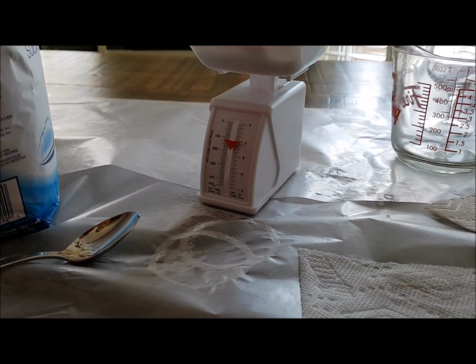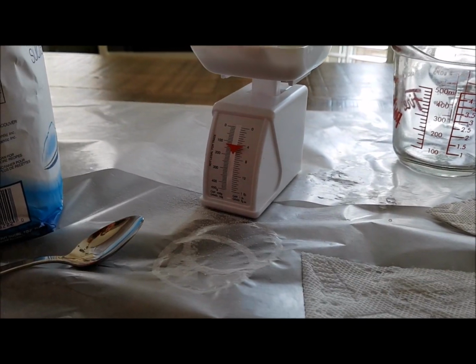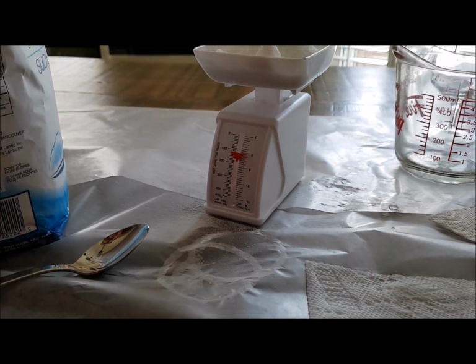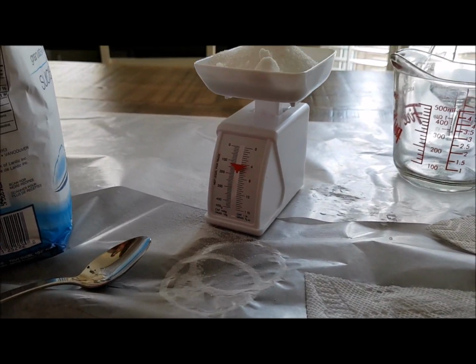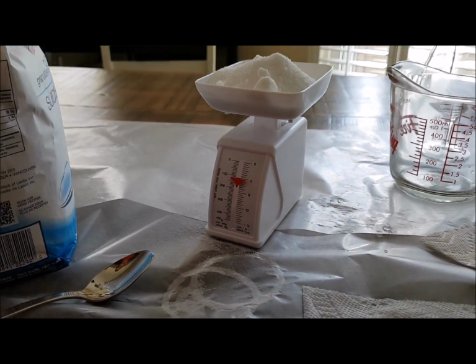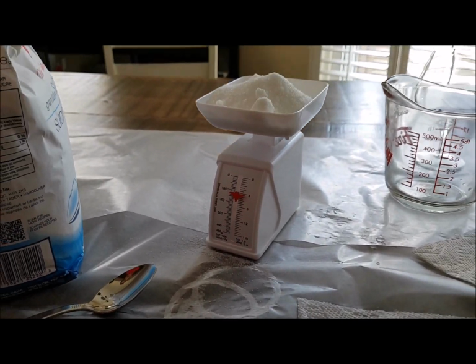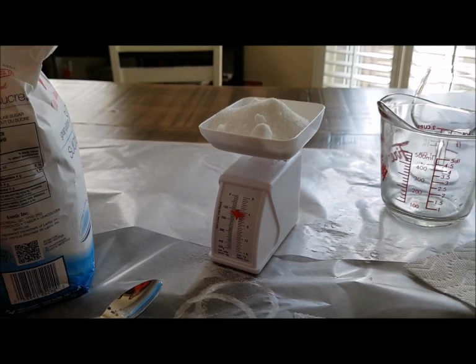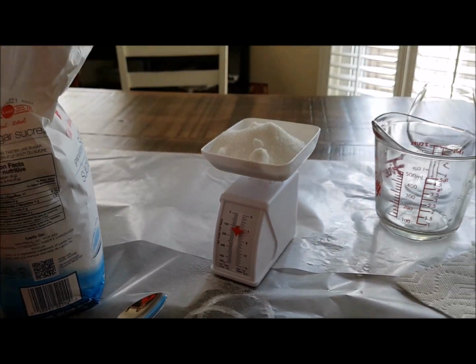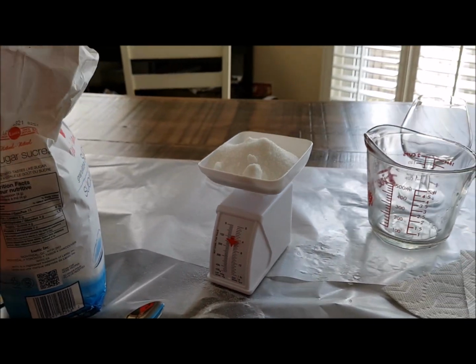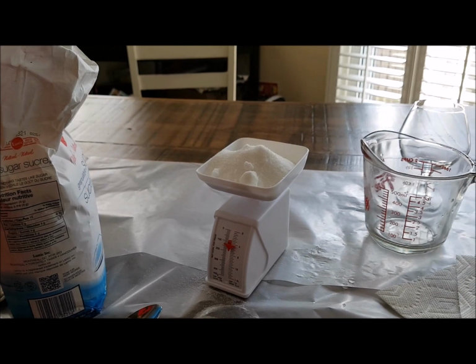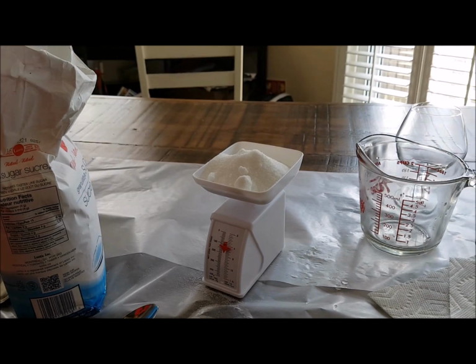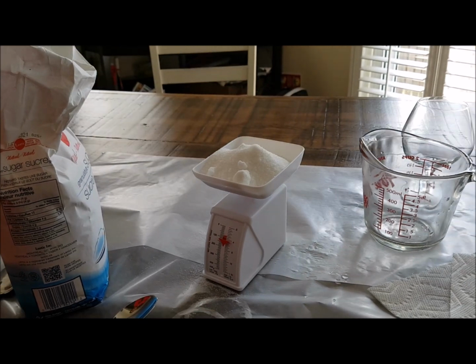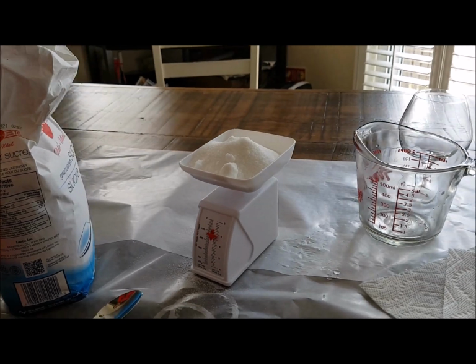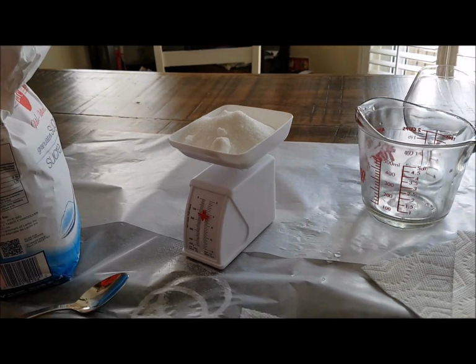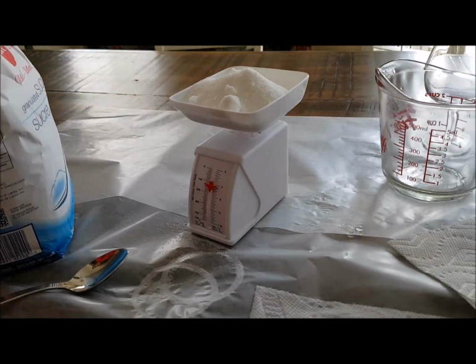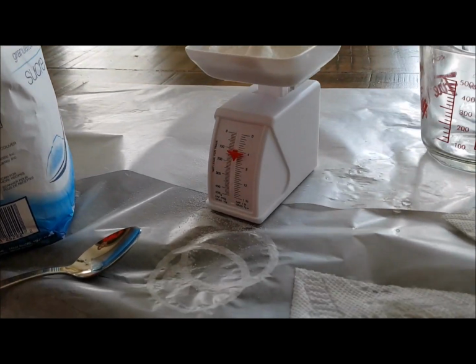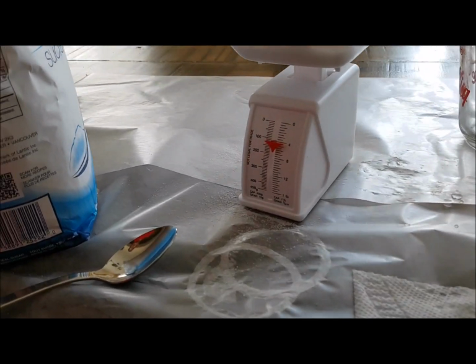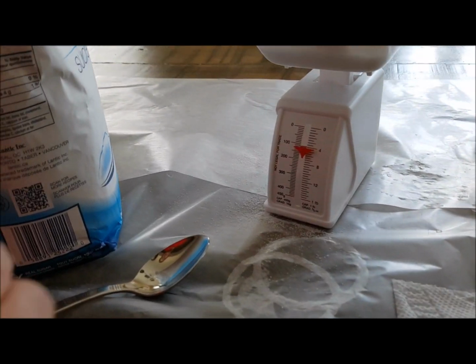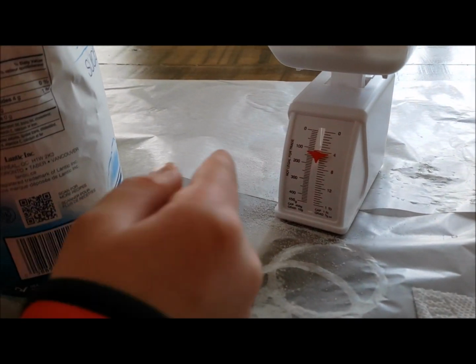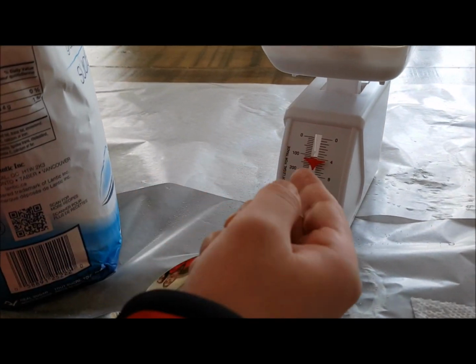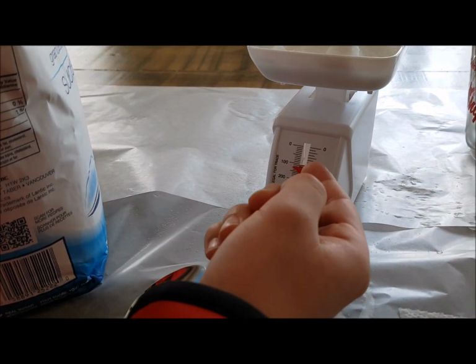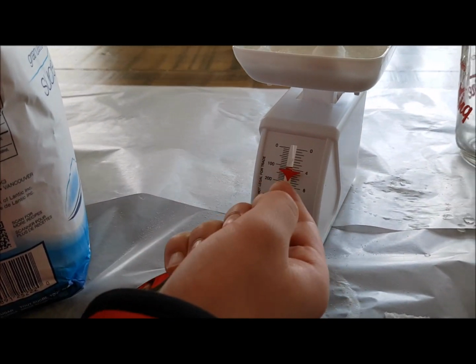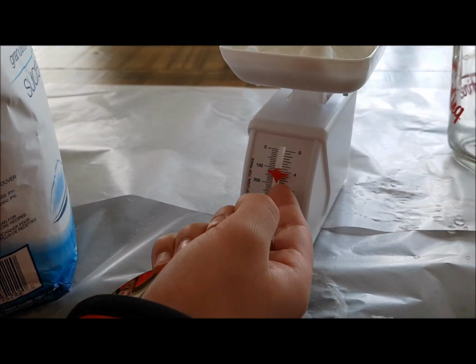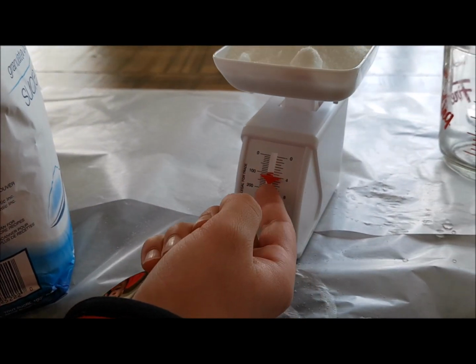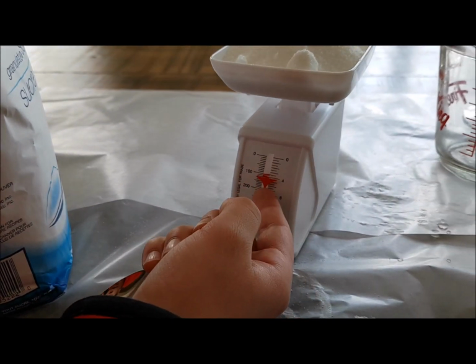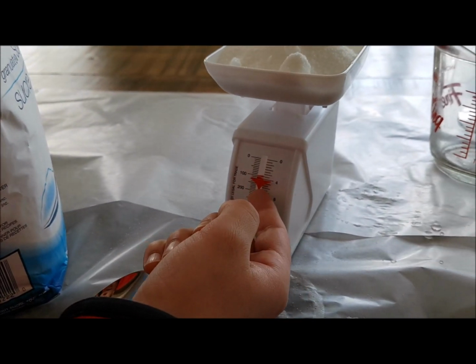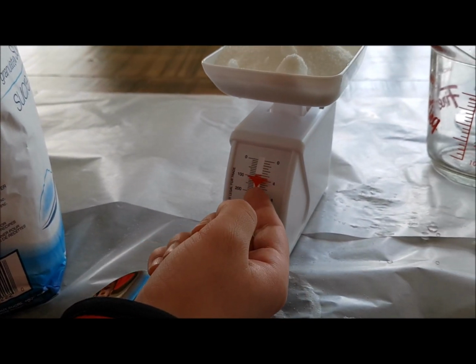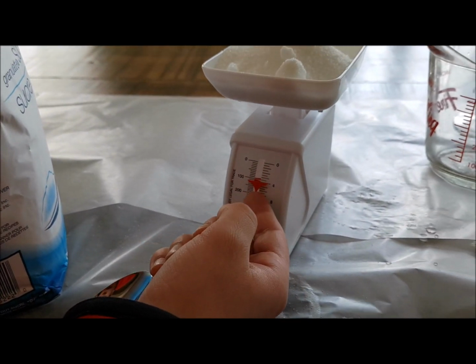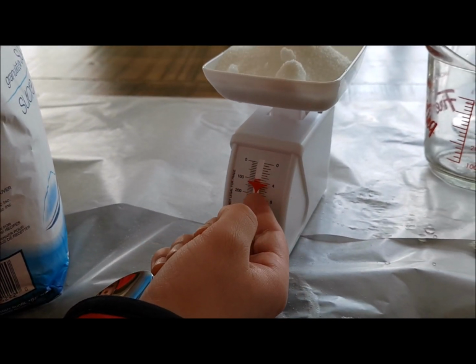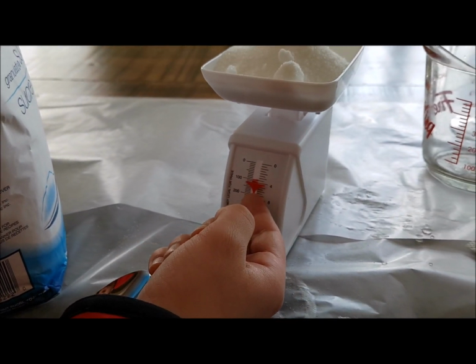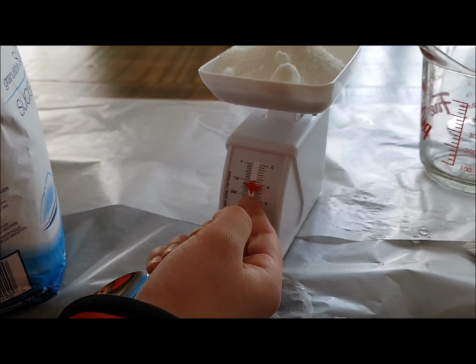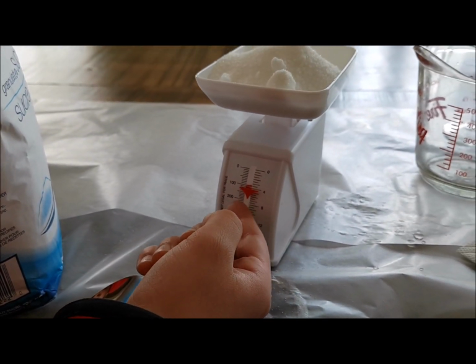There we go. As you can see, it's at a hundred...